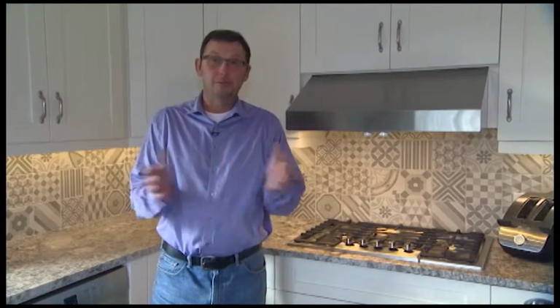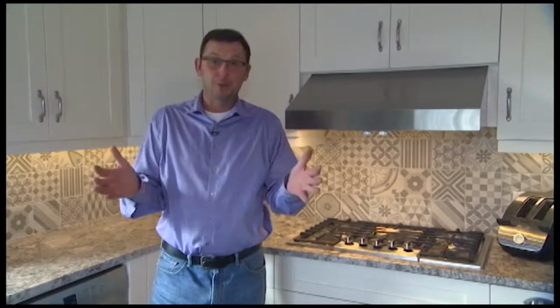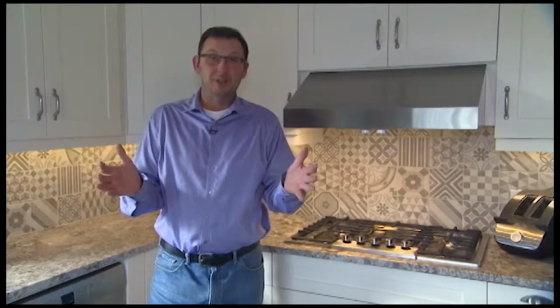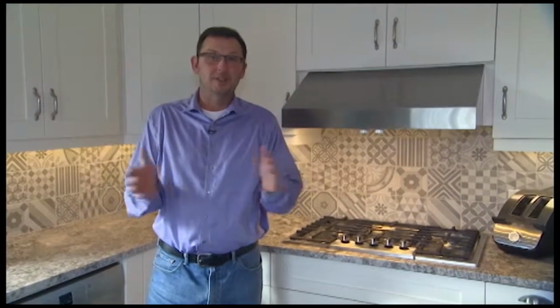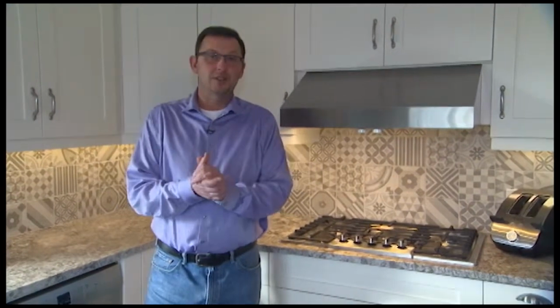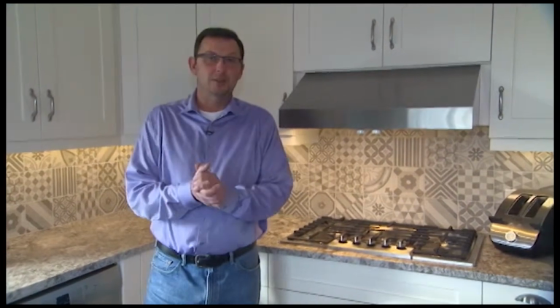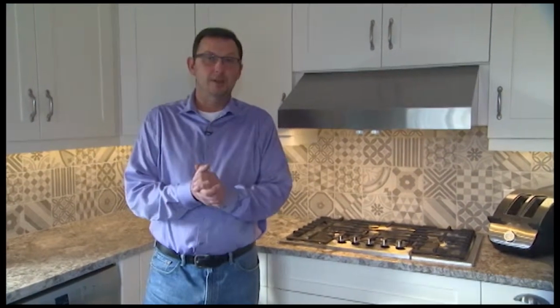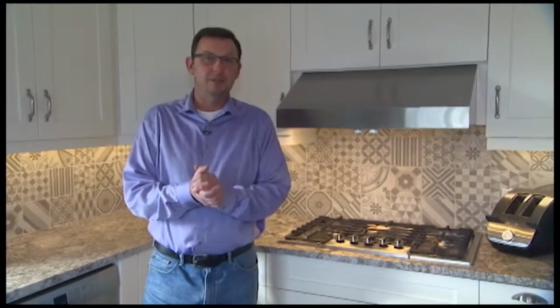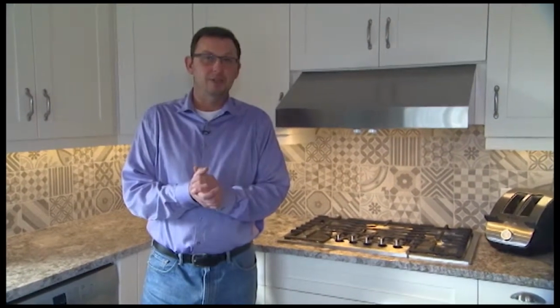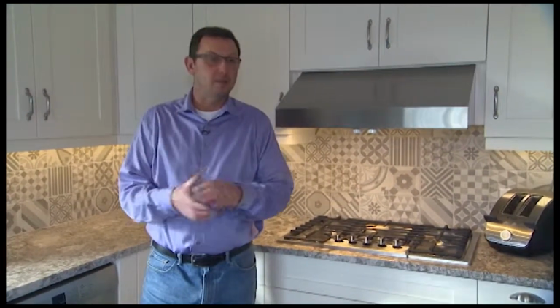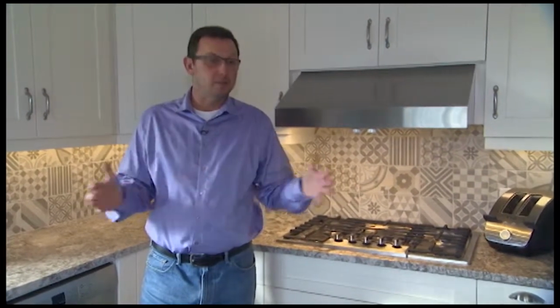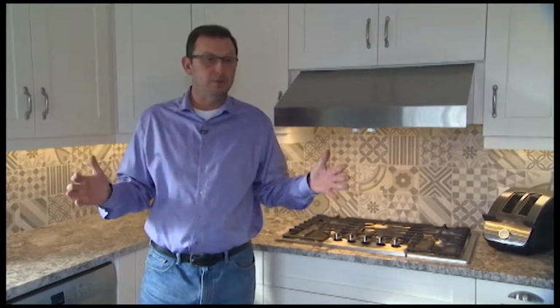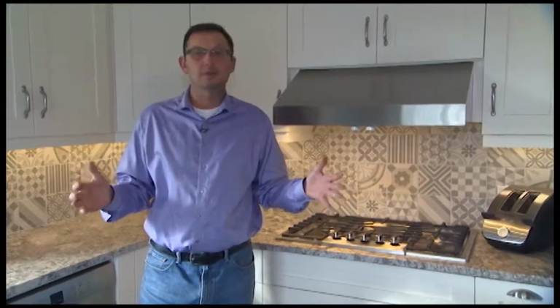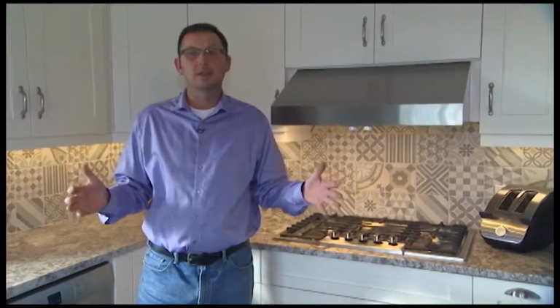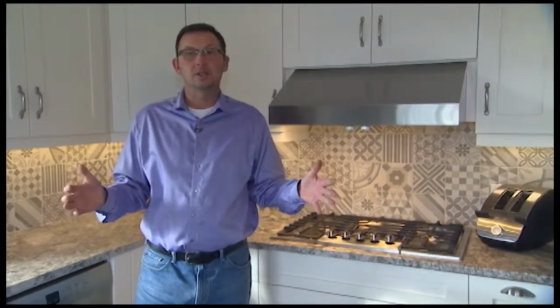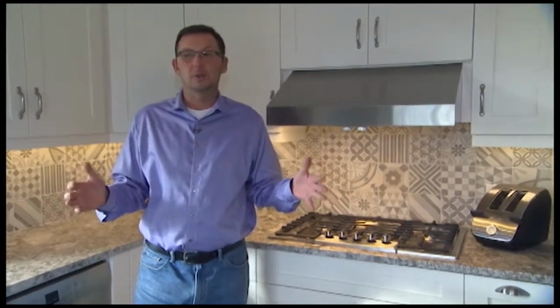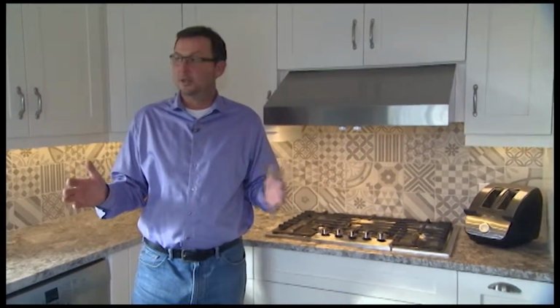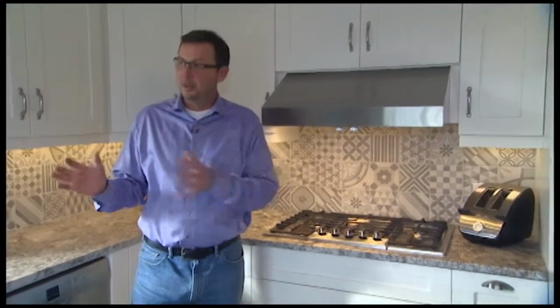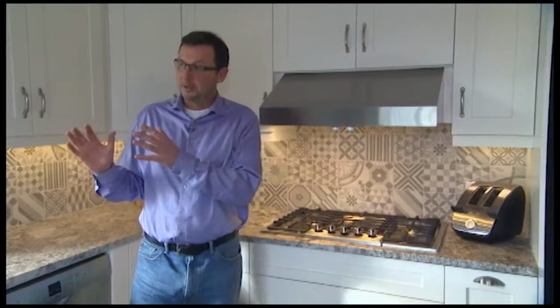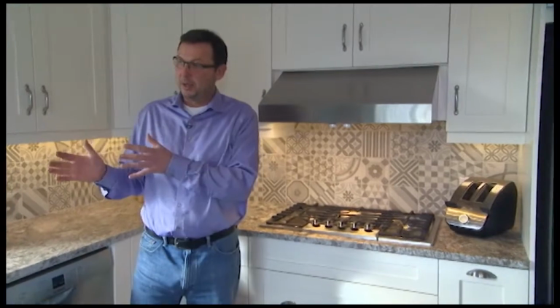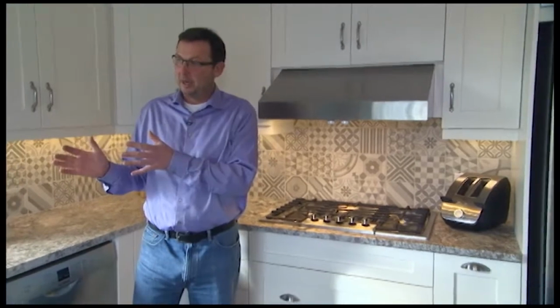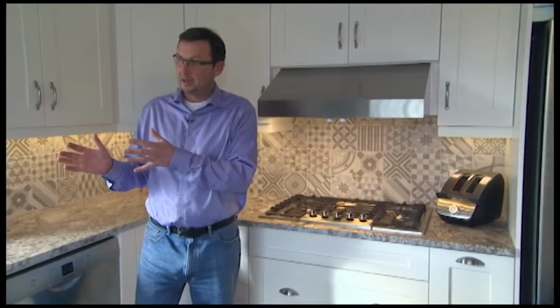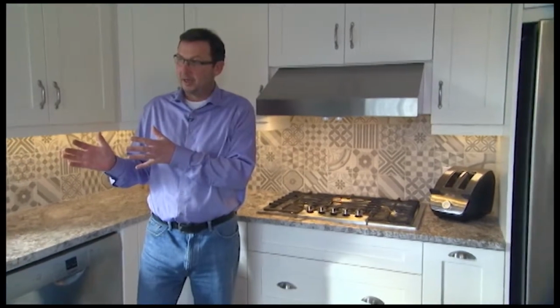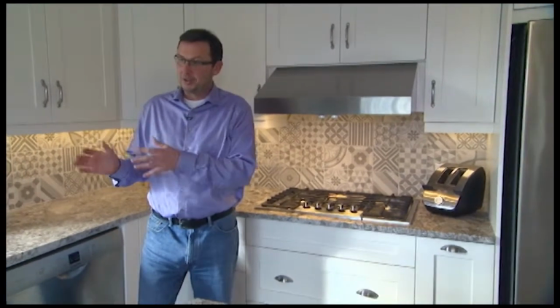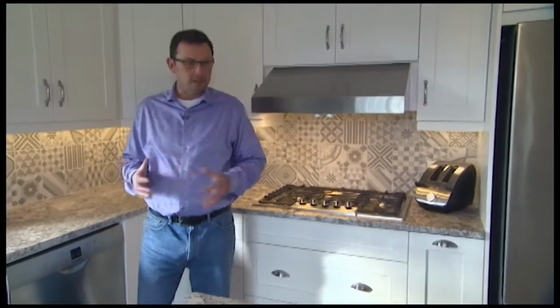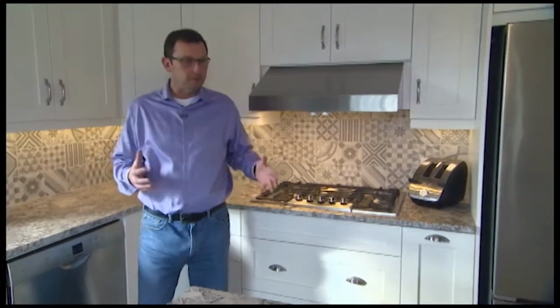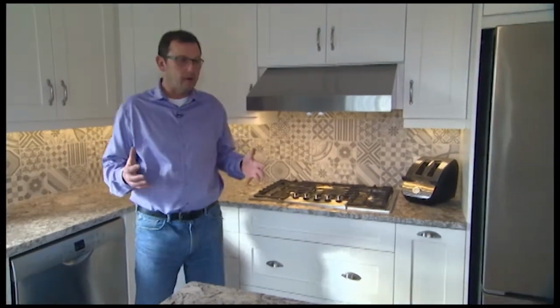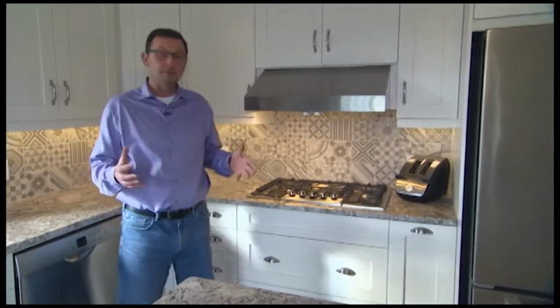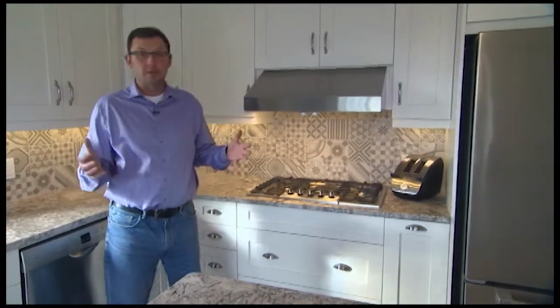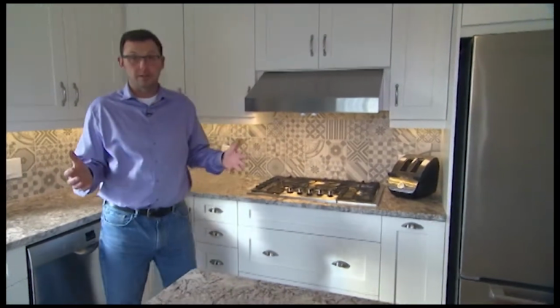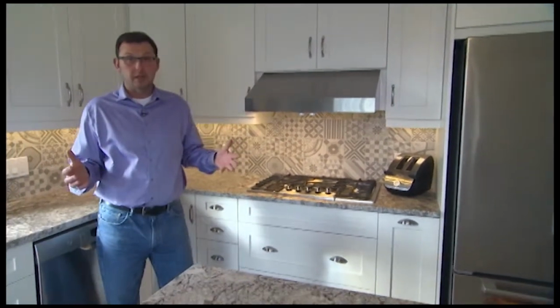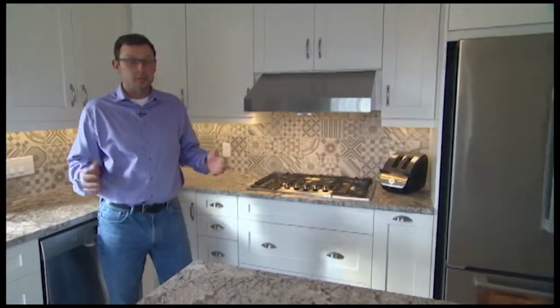Thanks for joining us in this edition of Renovation Time. We're in this beautiful kitchen and we're going to talk about the tile backsplash and a couple of options still in the kitchen.